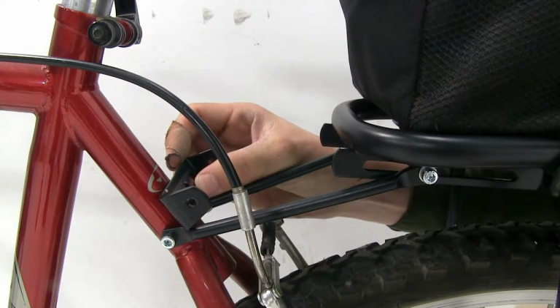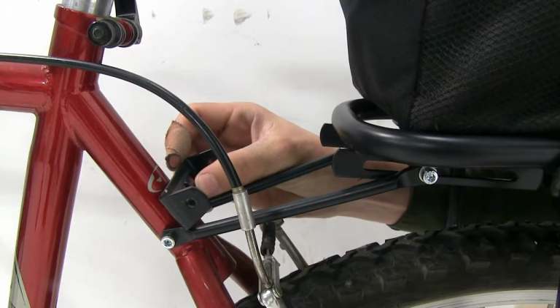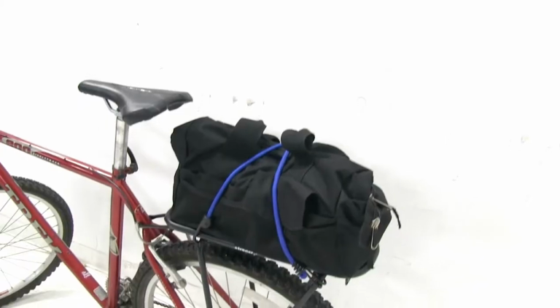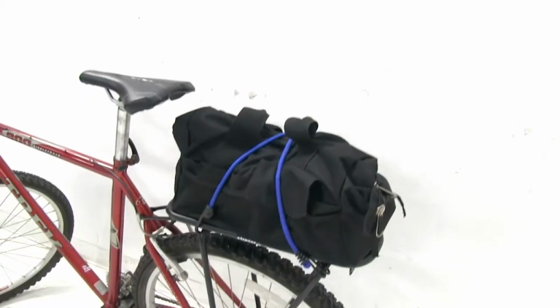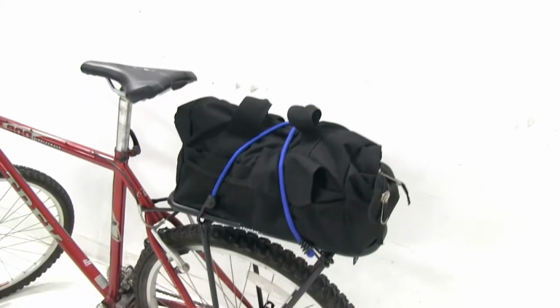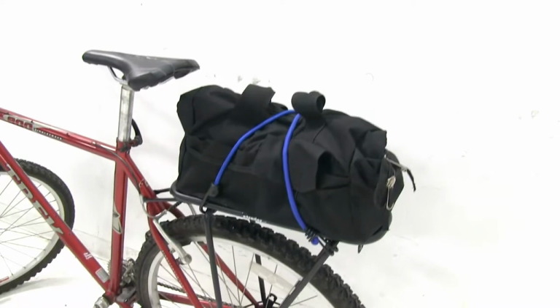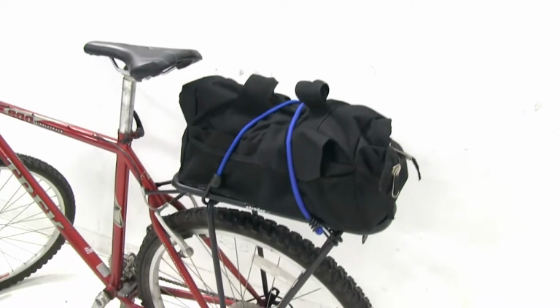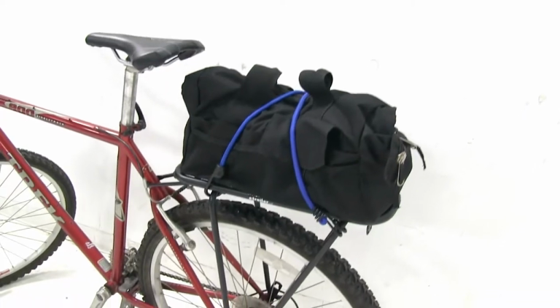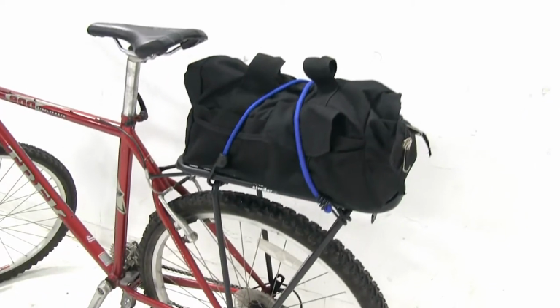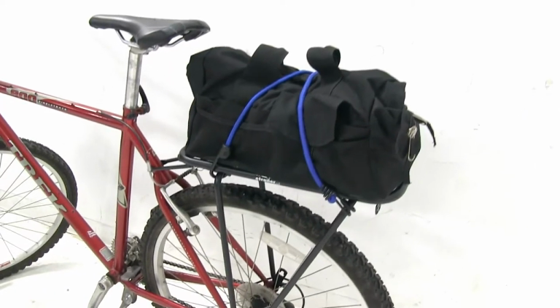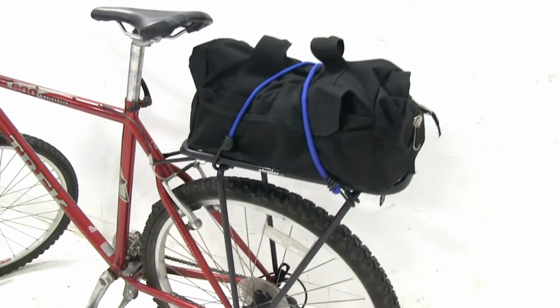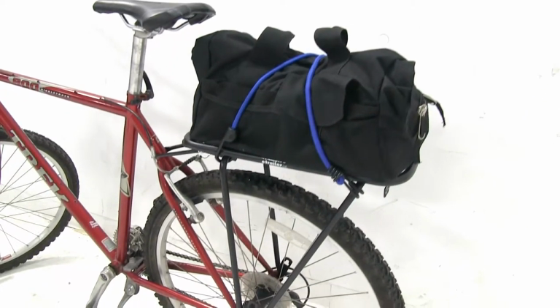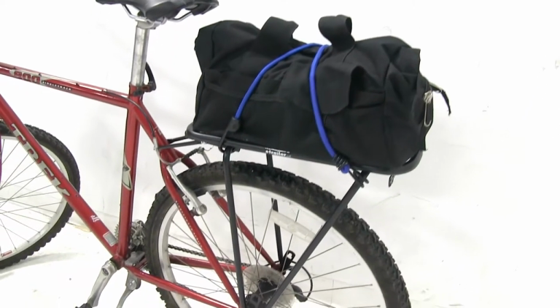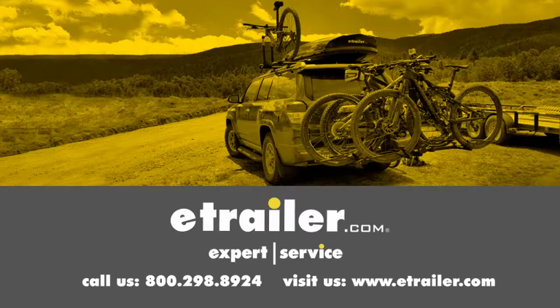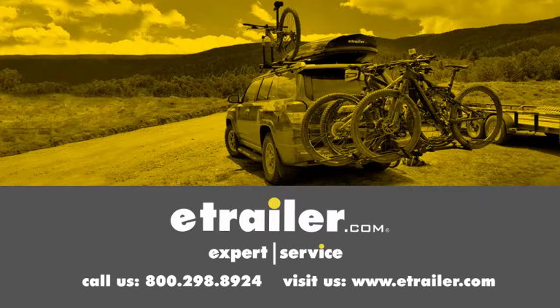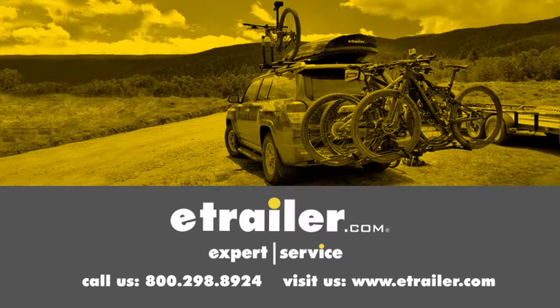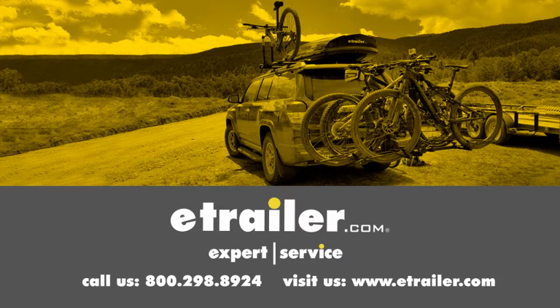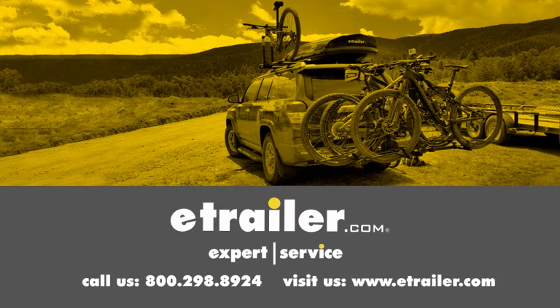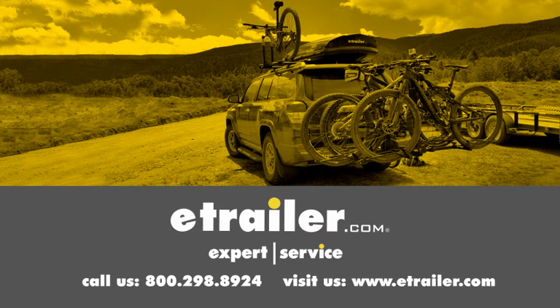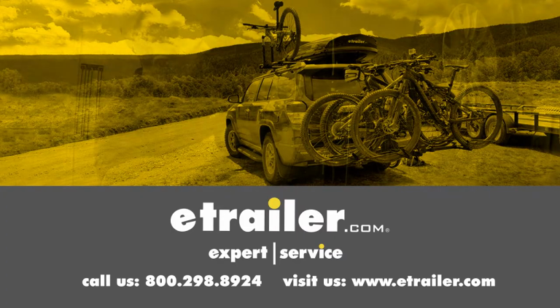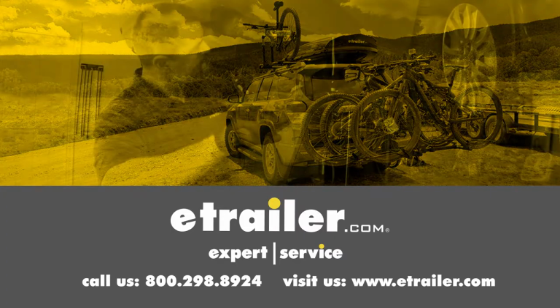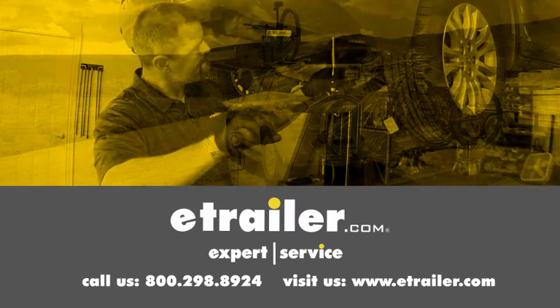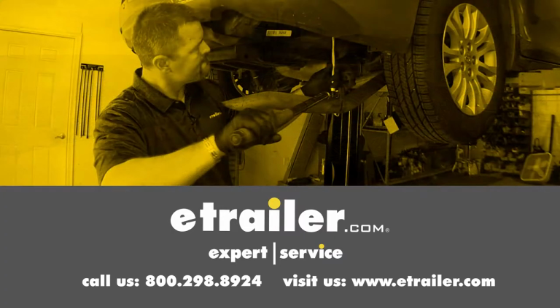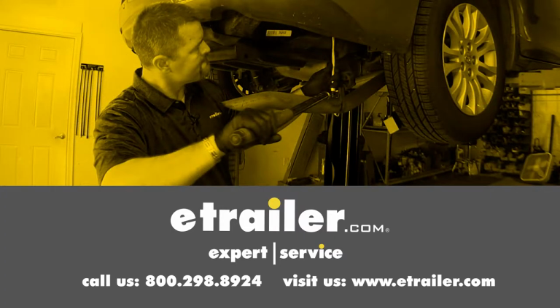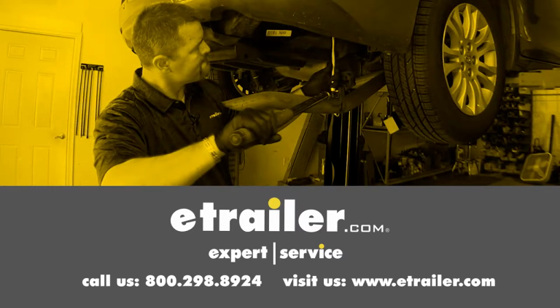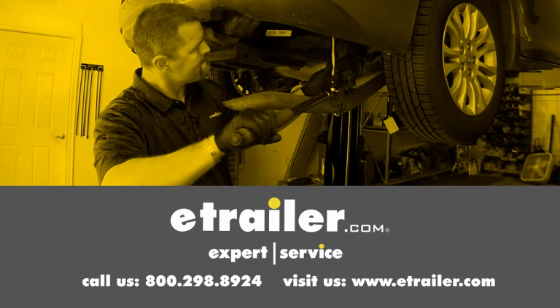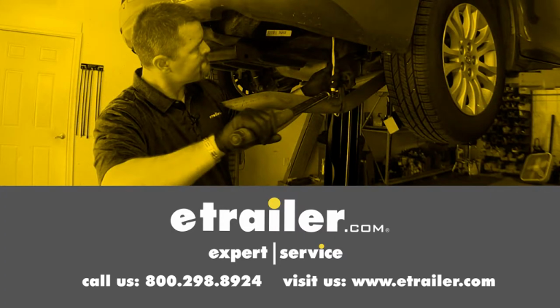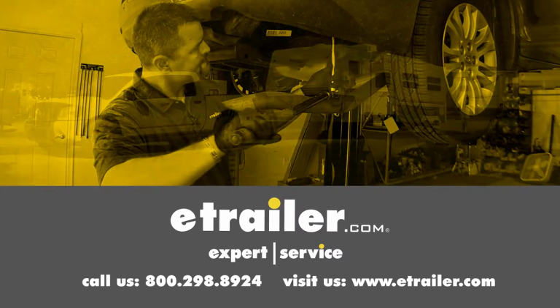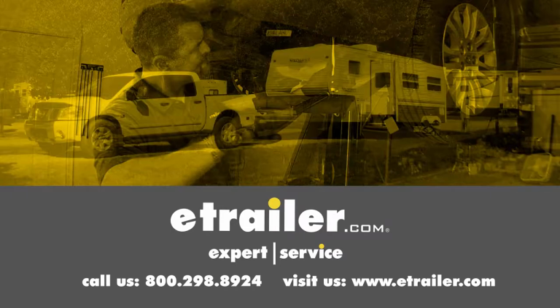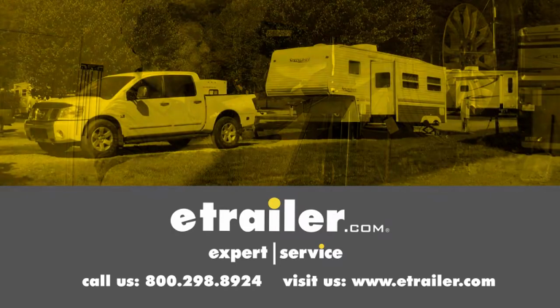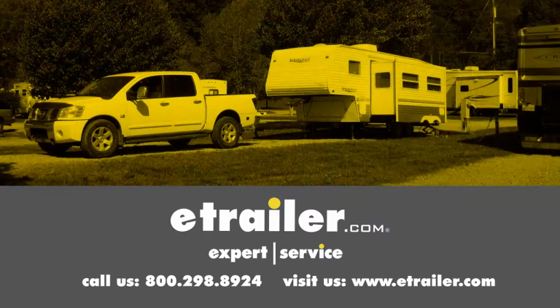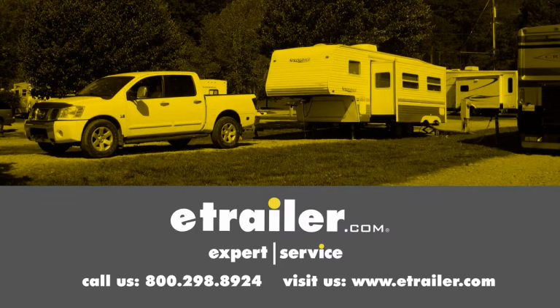And that's going to complete our look at the Thule YEP bike luggage rack. Click the link below to shop, learn more, or visit us at eTrailer.com.